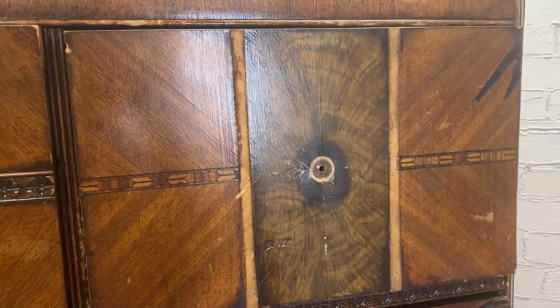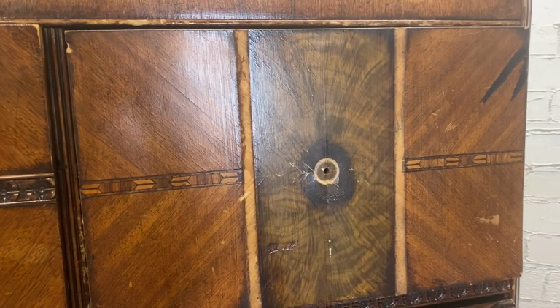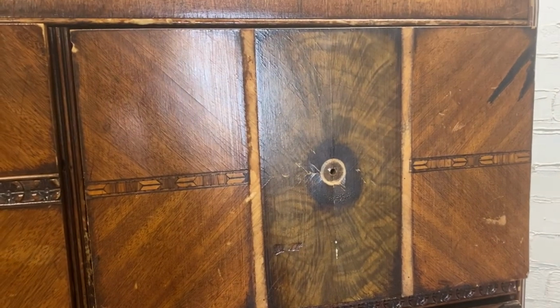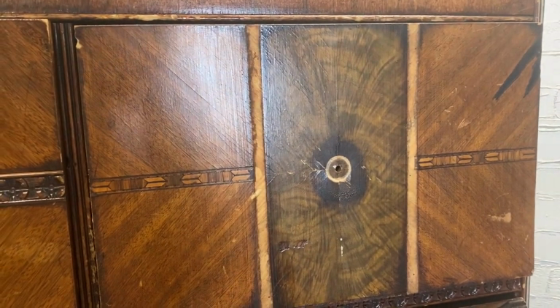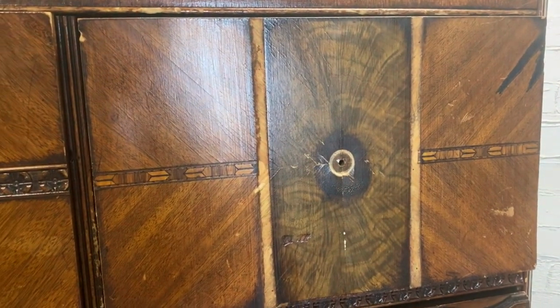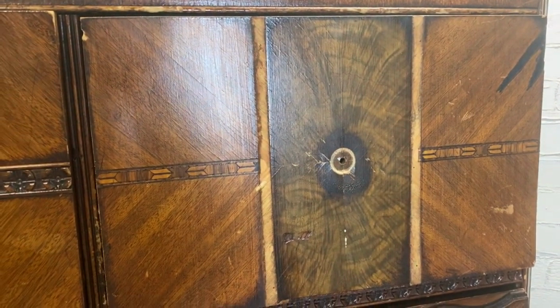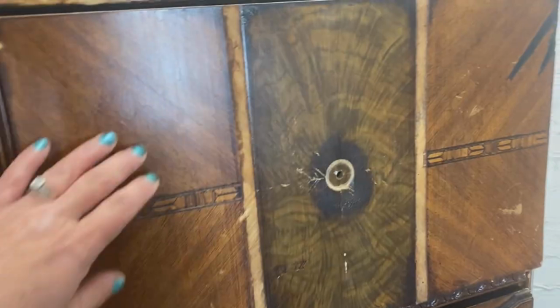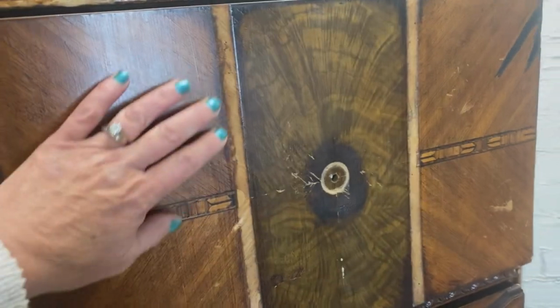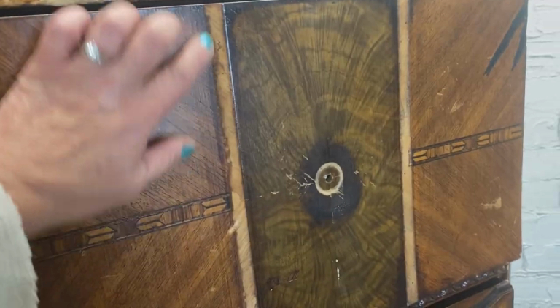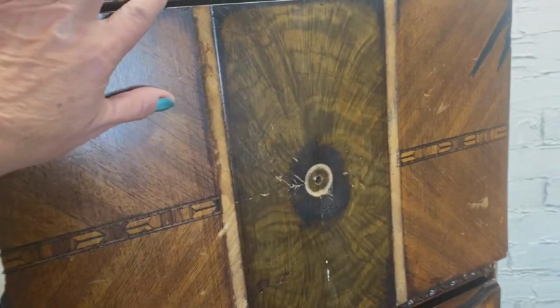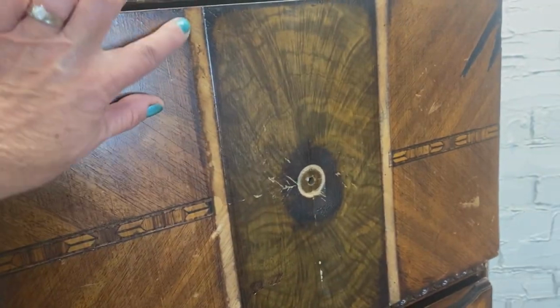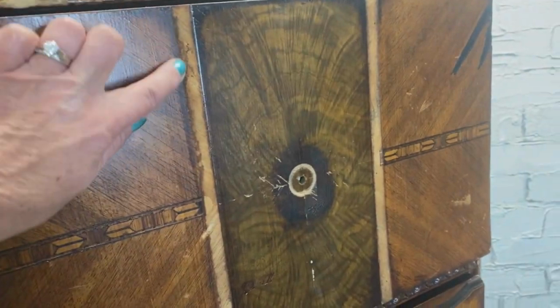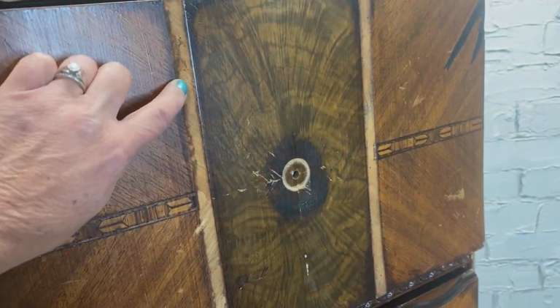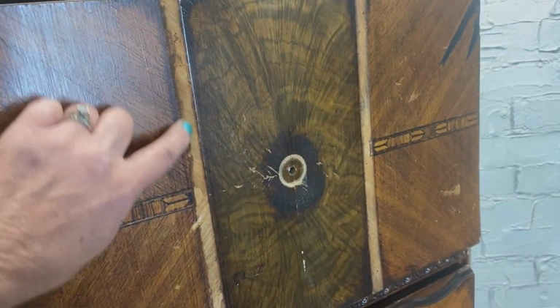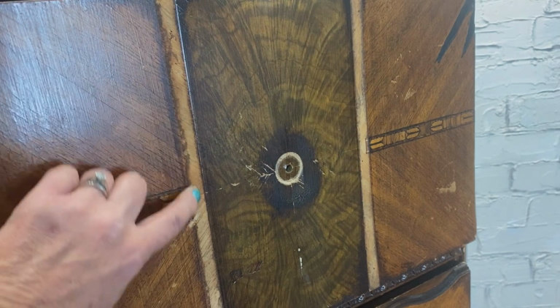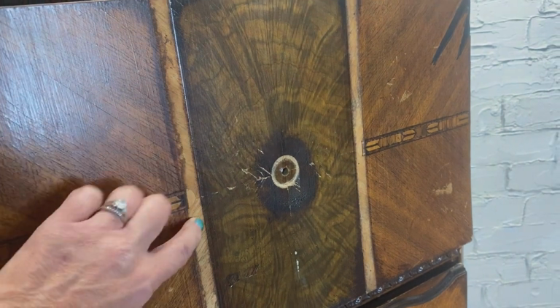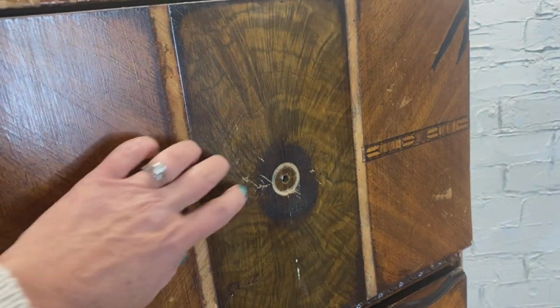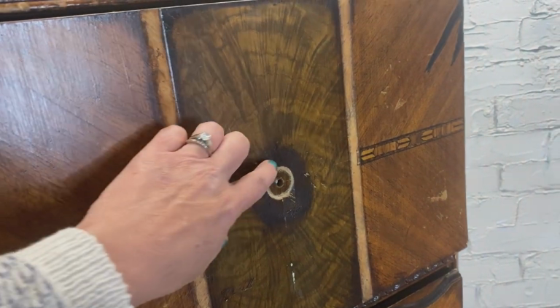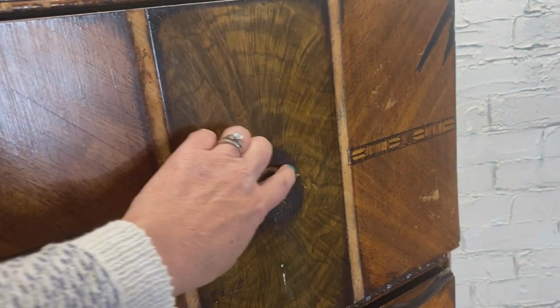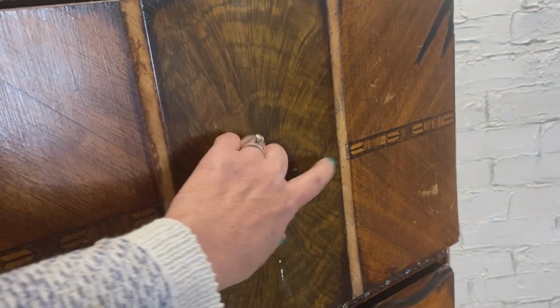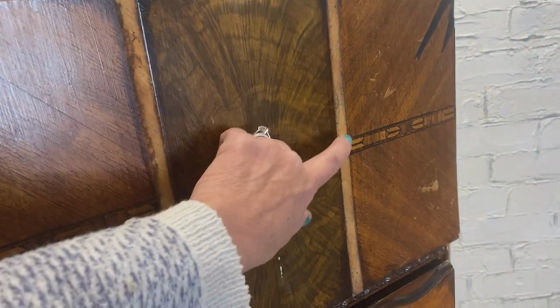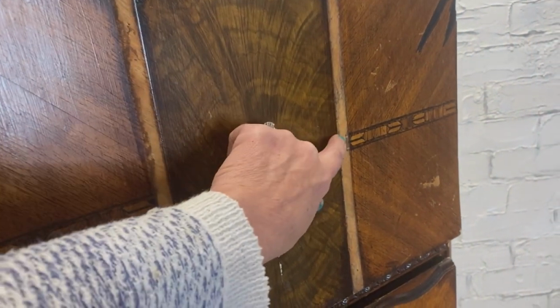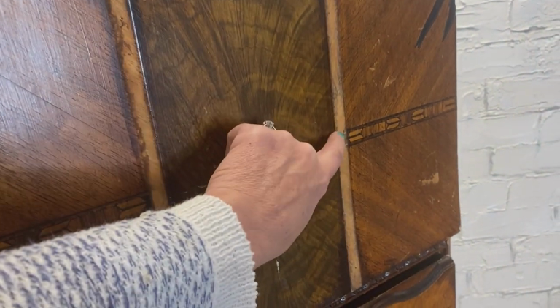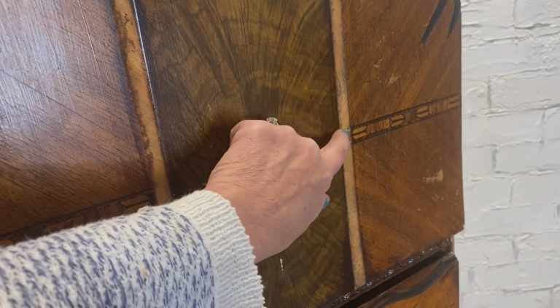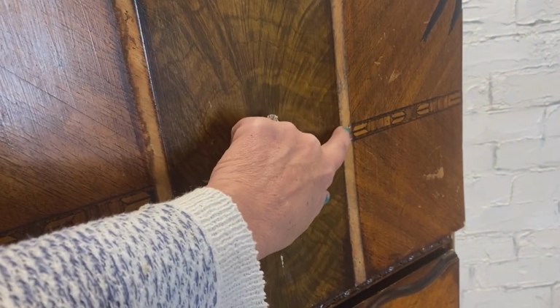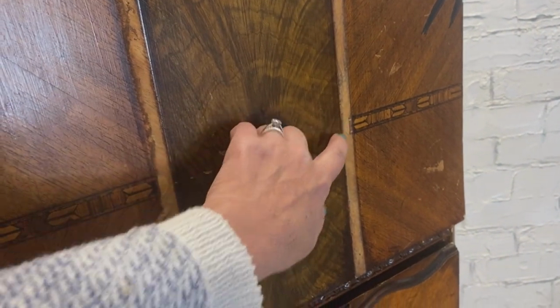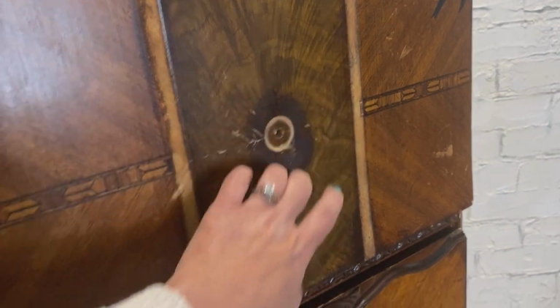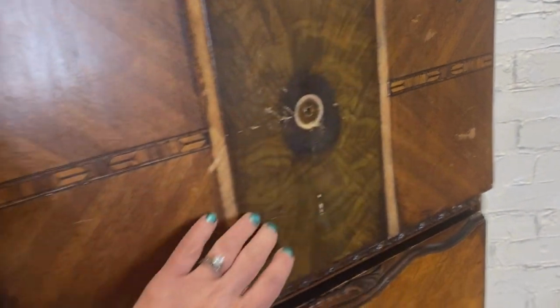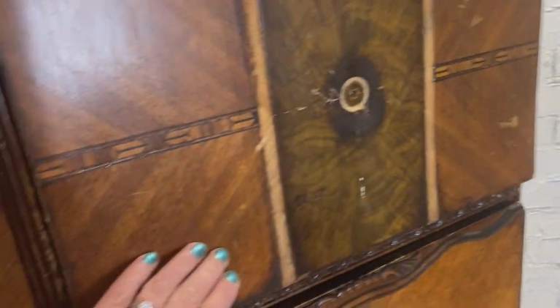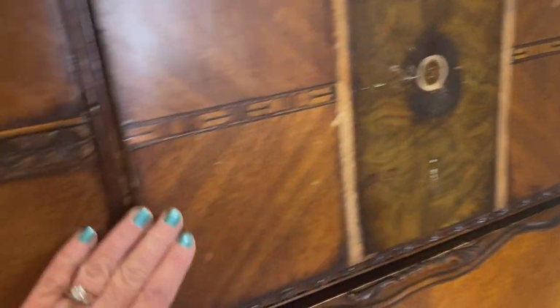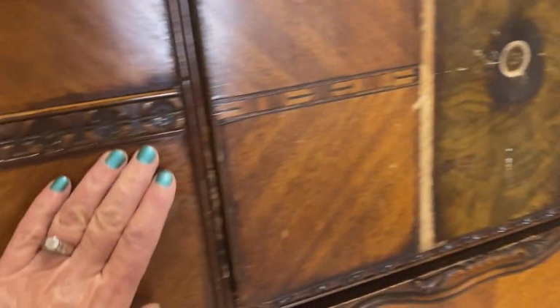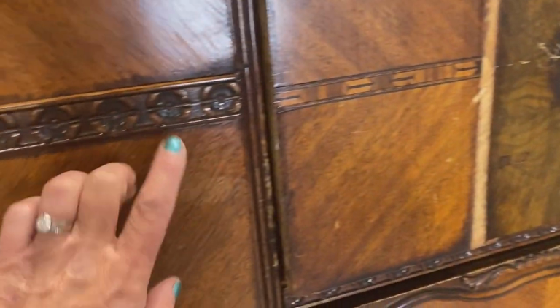So, as you can see, some of the original molding that was on this piece is missing. So let's figure out how we can fix that.